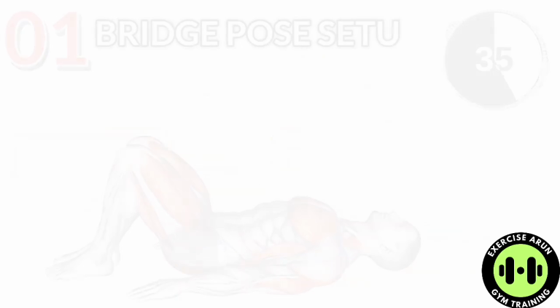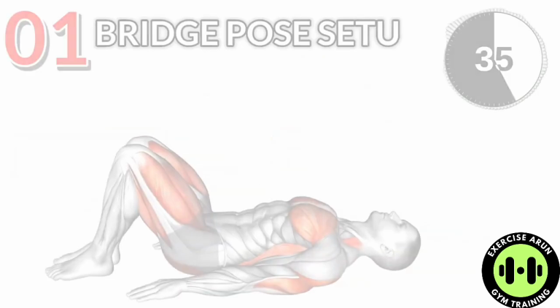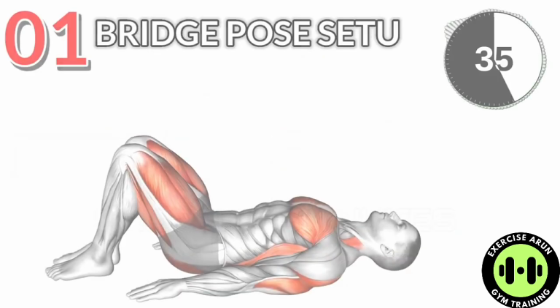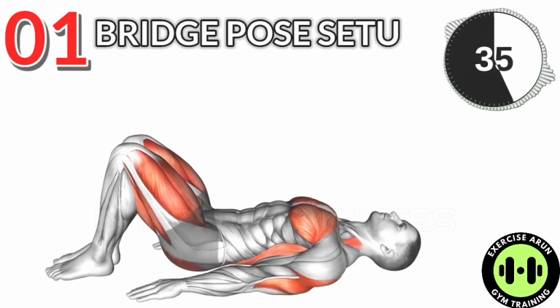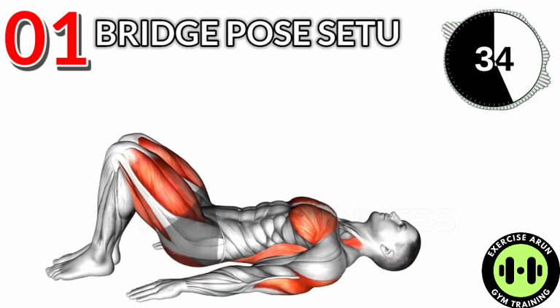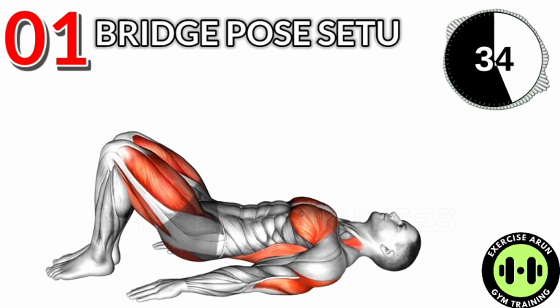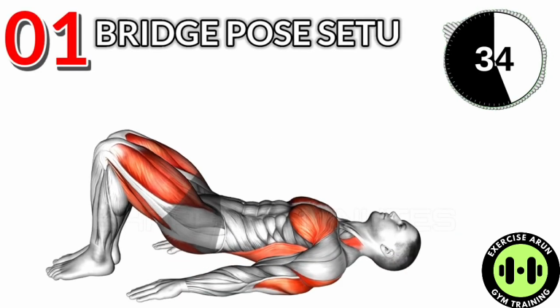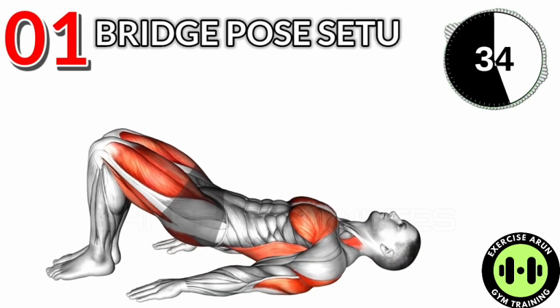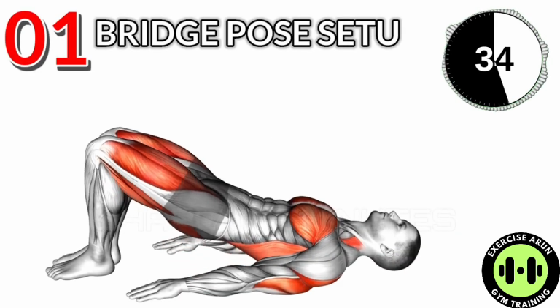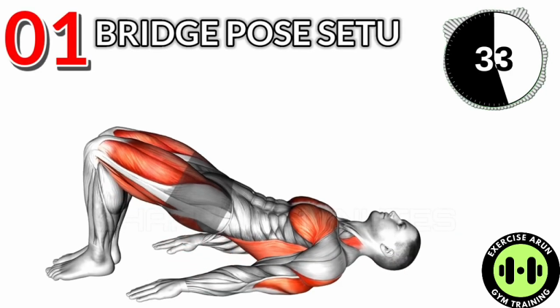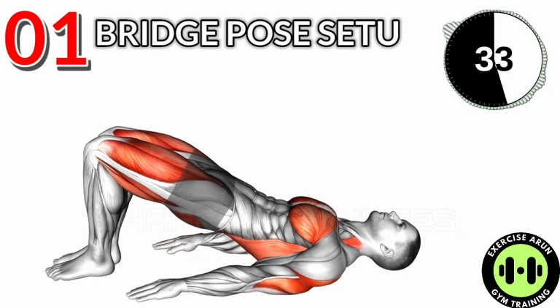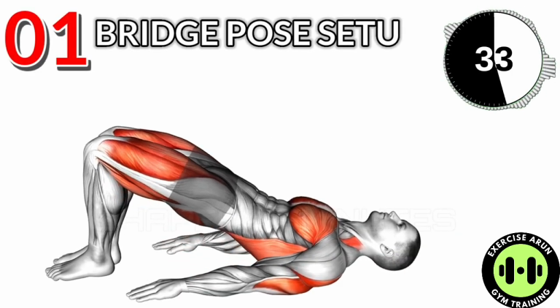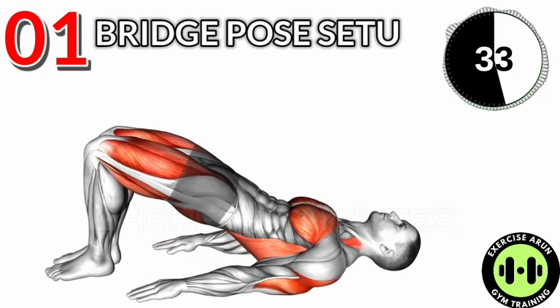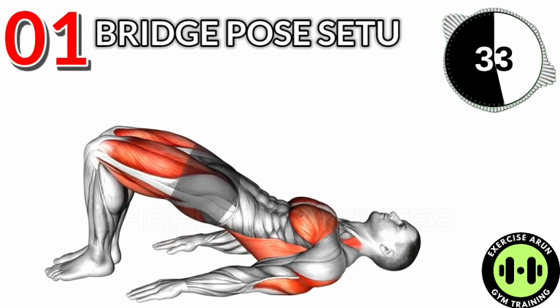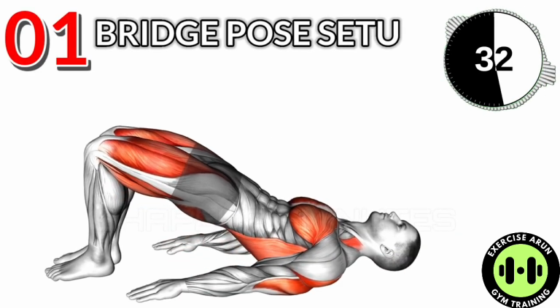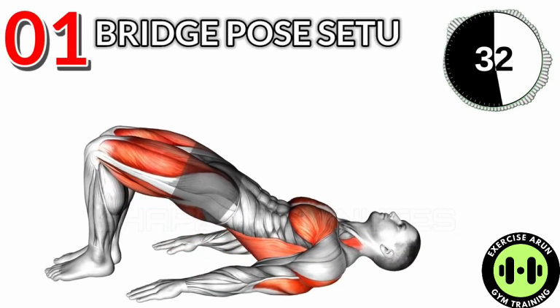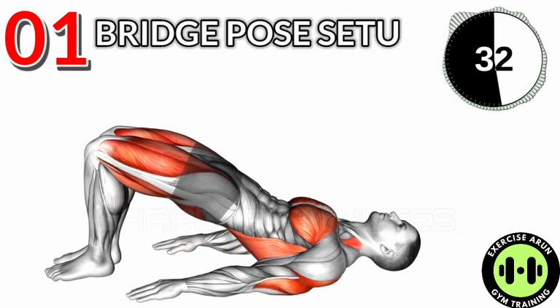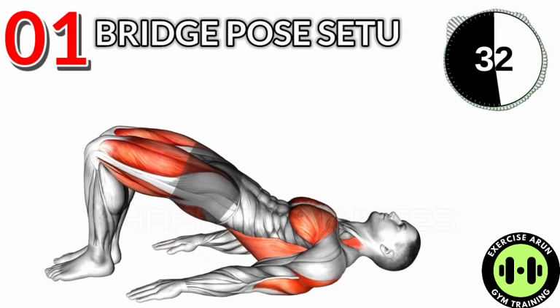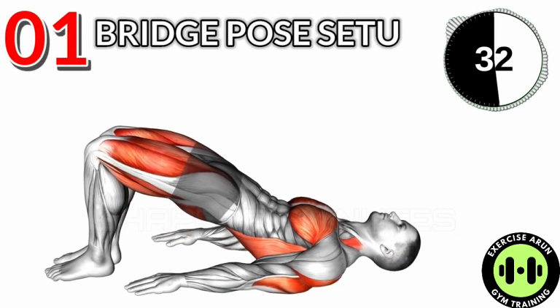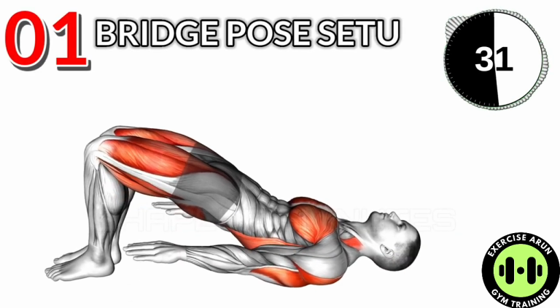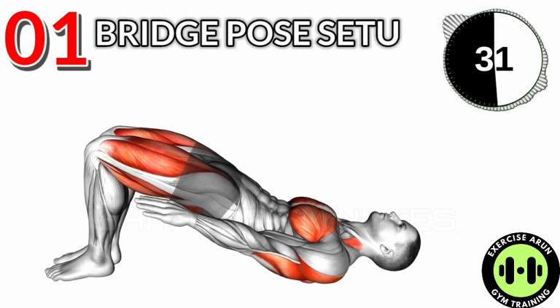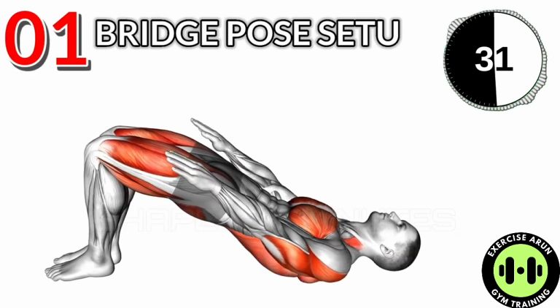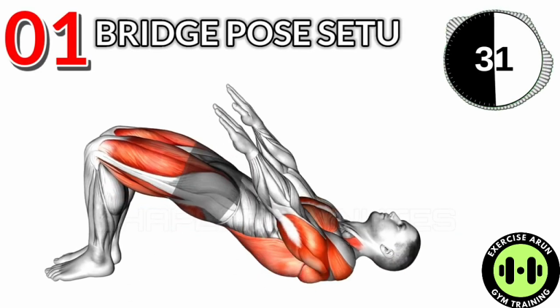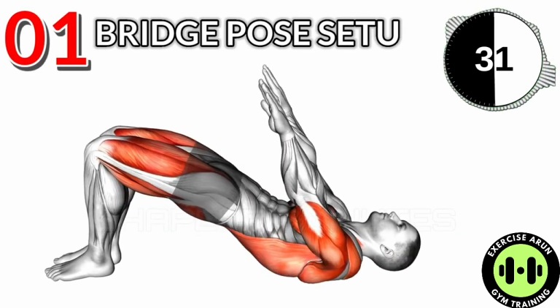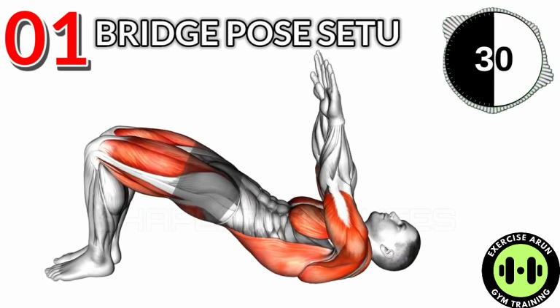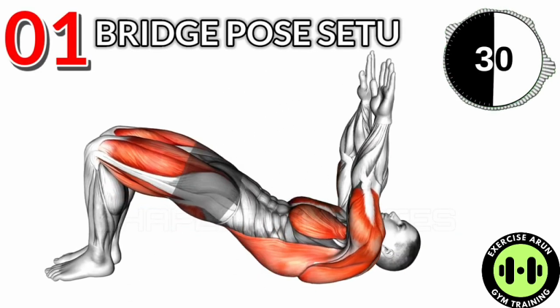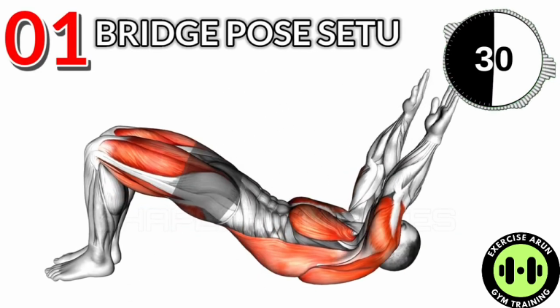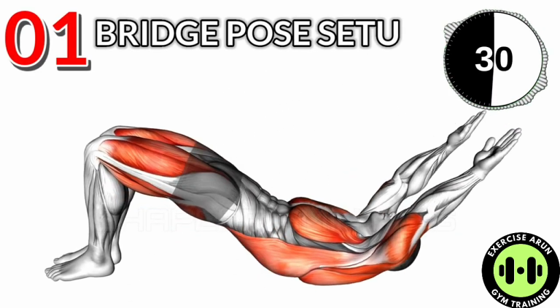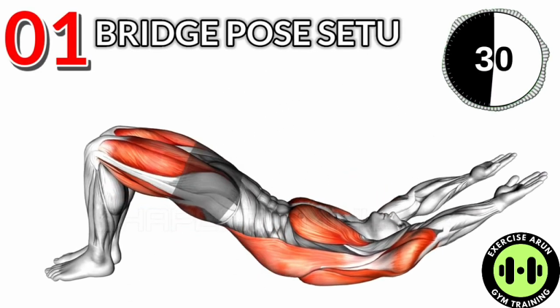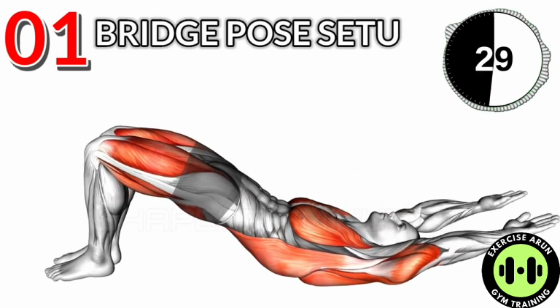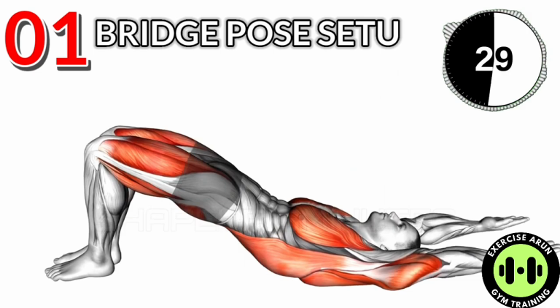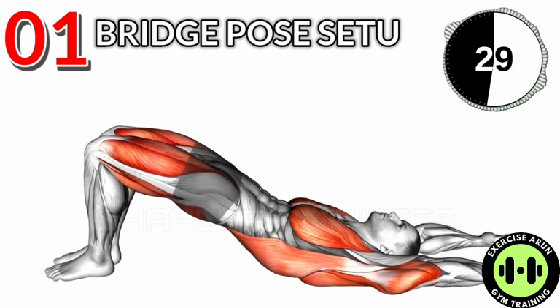Exercise No. 1: Bridge Pose. 3 Sets and 40 Reps. After Workout: 15 Second Rest.